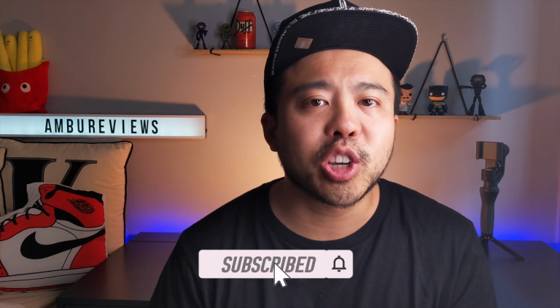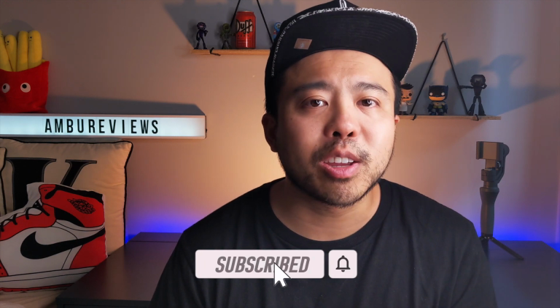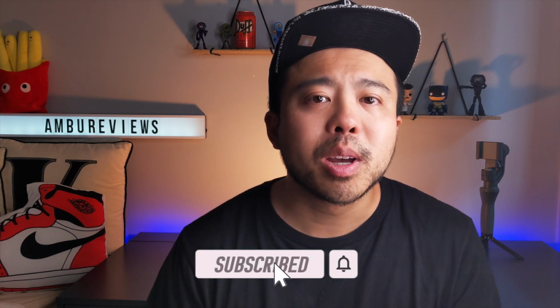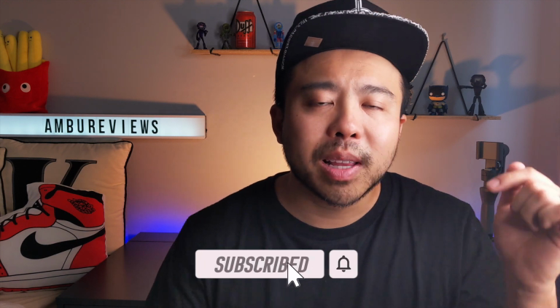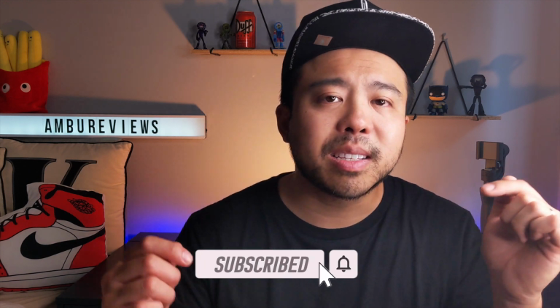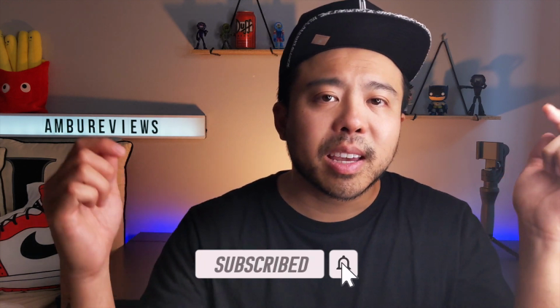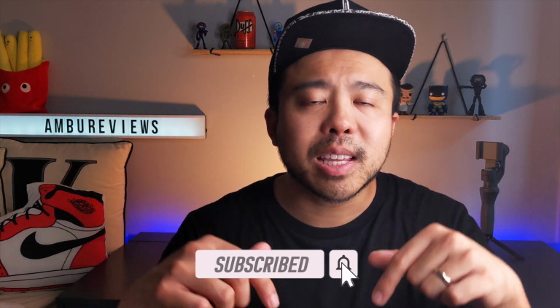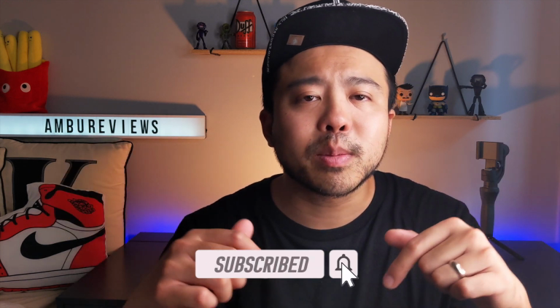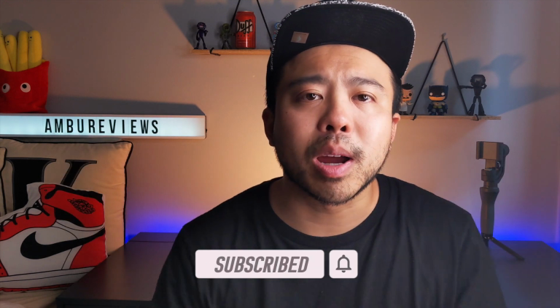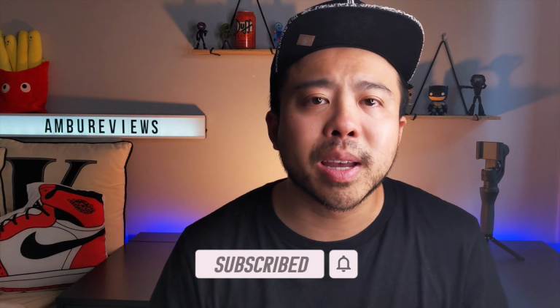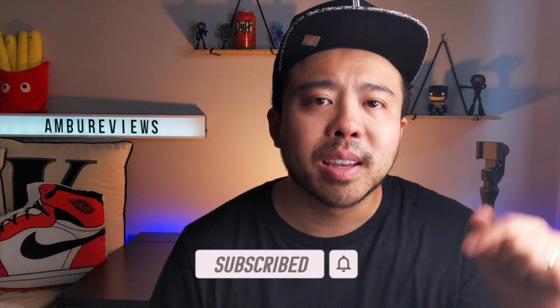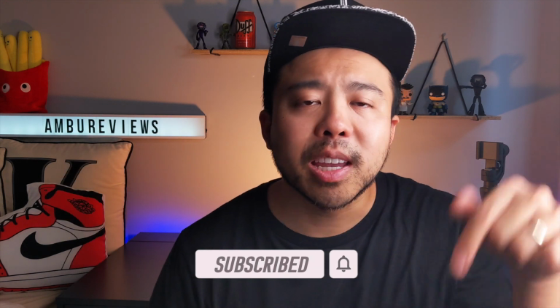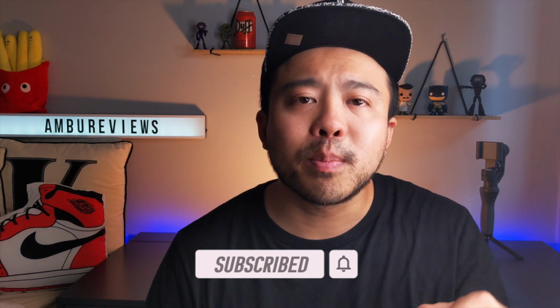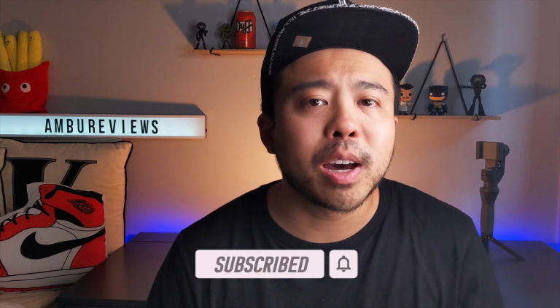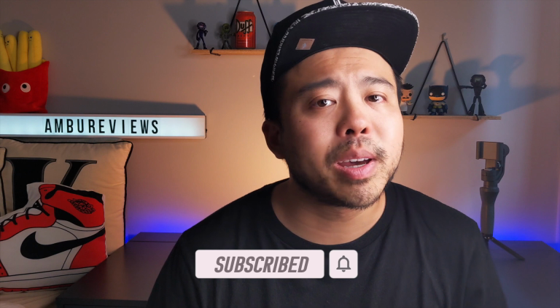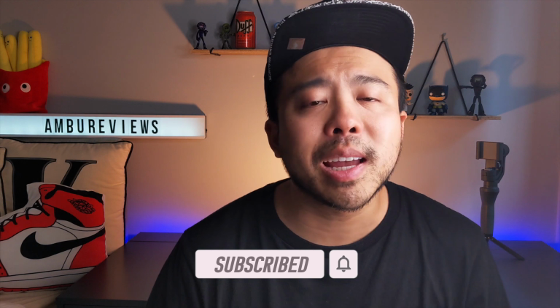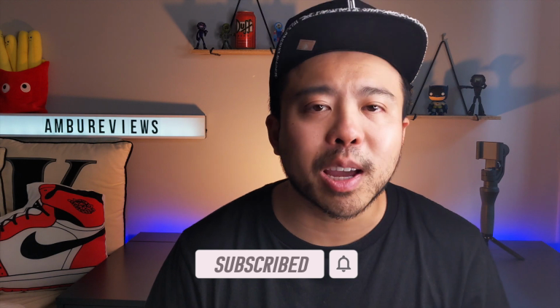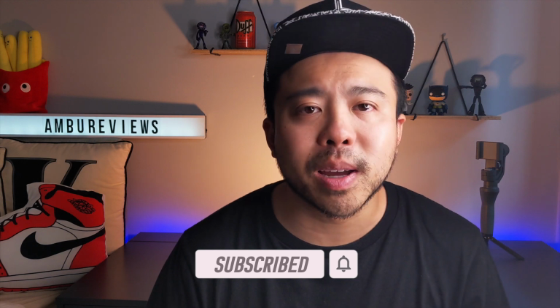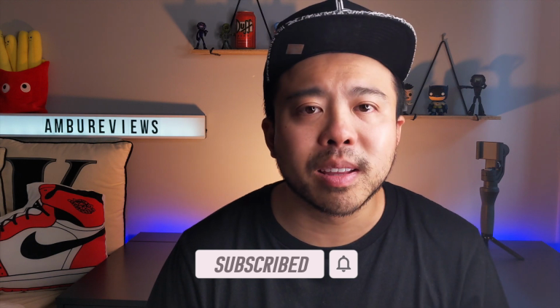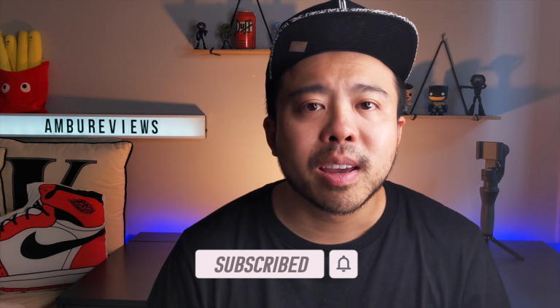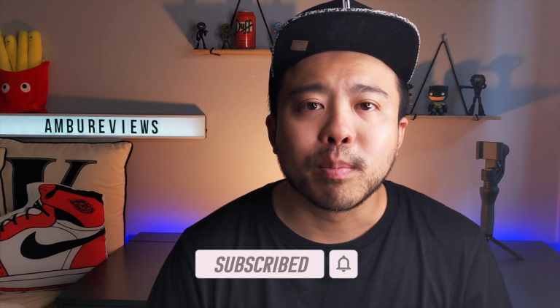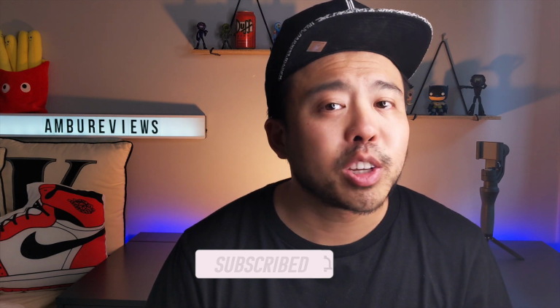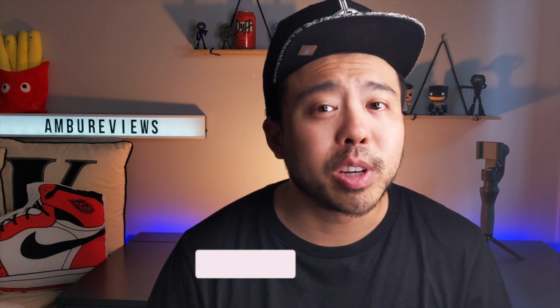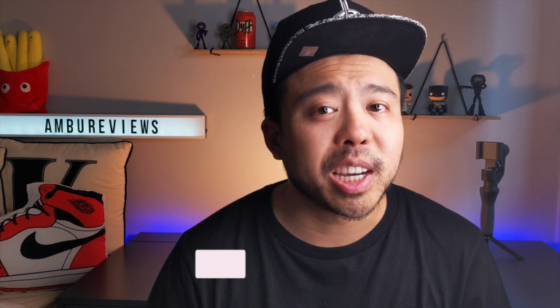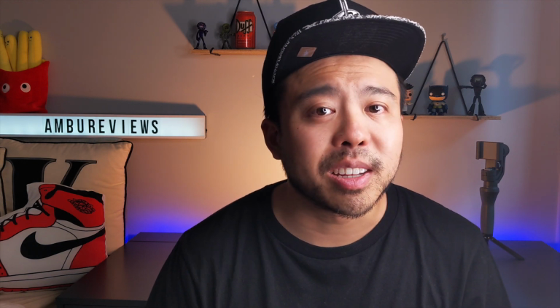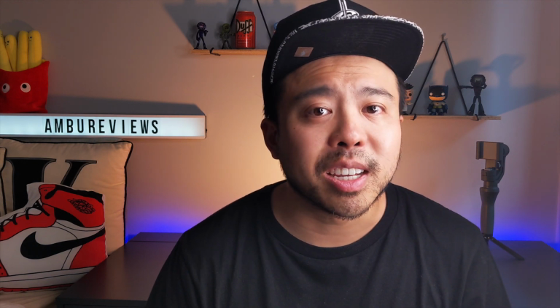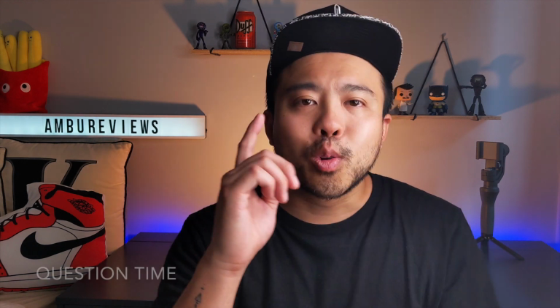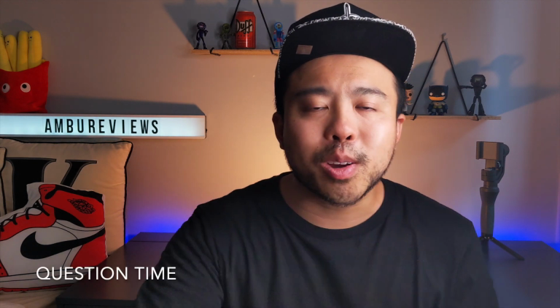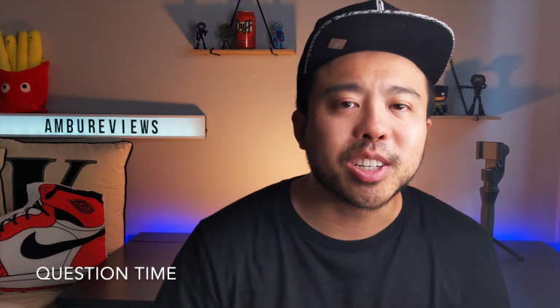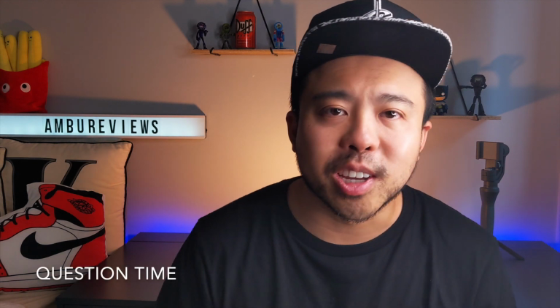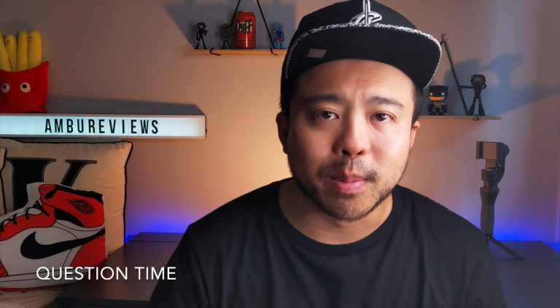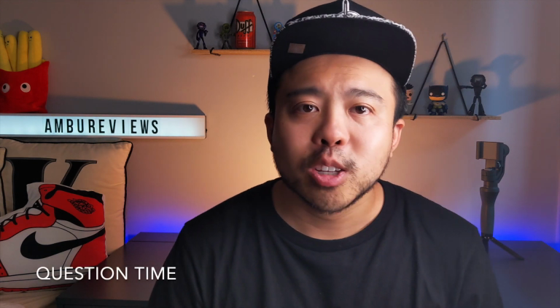If you can help out the channel, please hit that subscribe button, hit the bell, and hit that like button — much appreciated, guys.